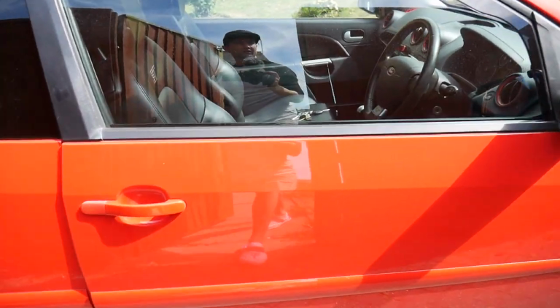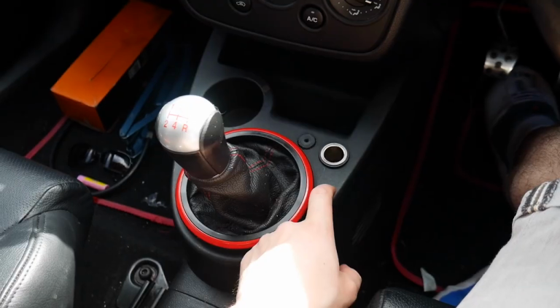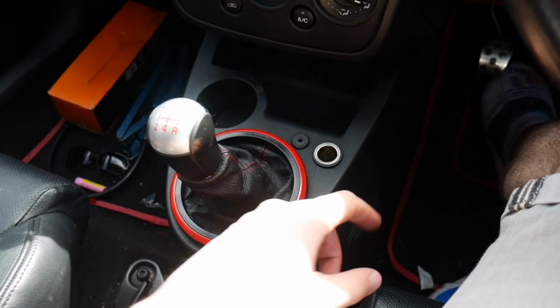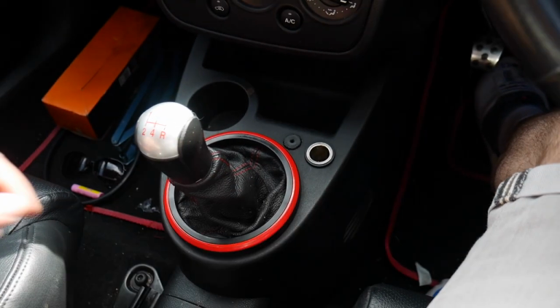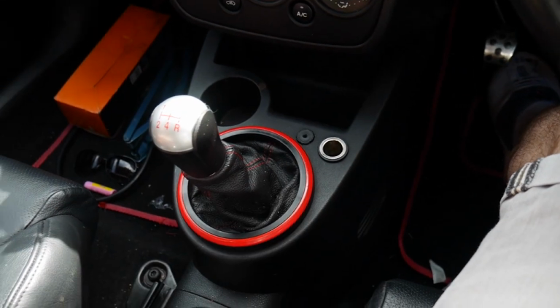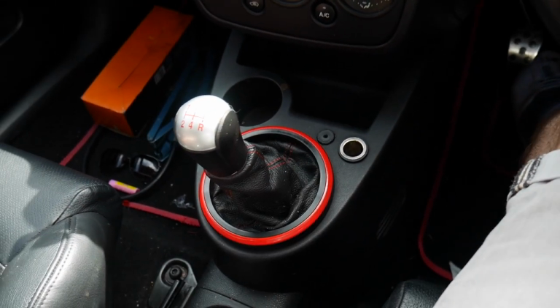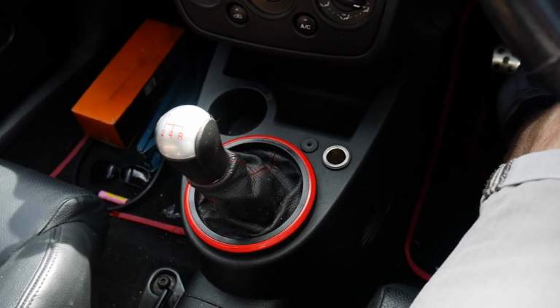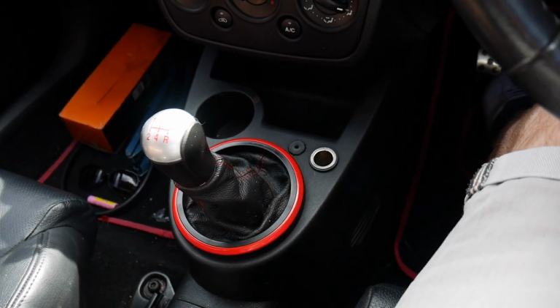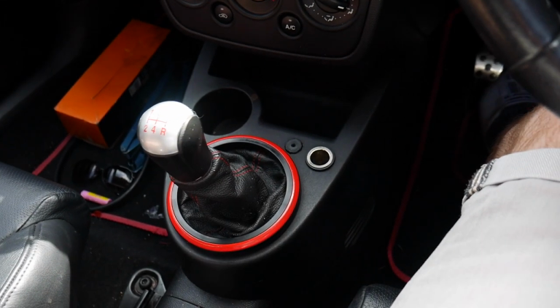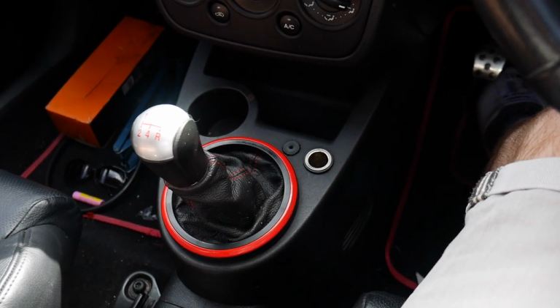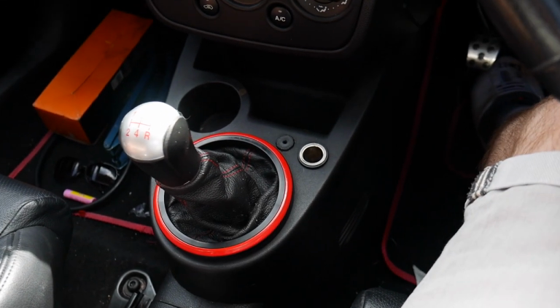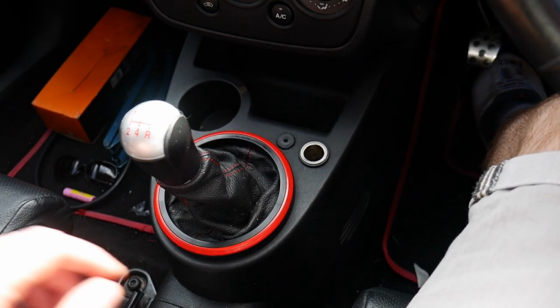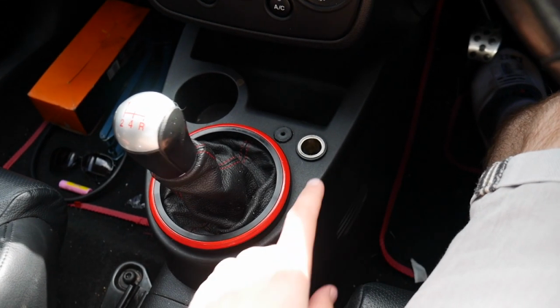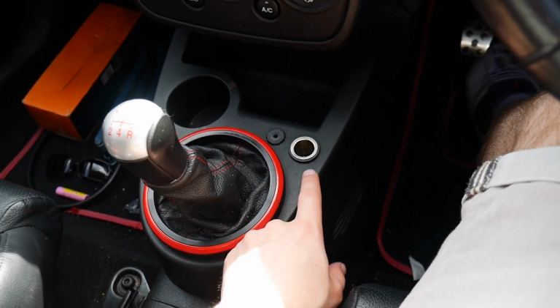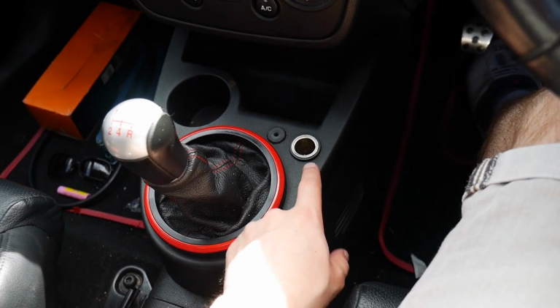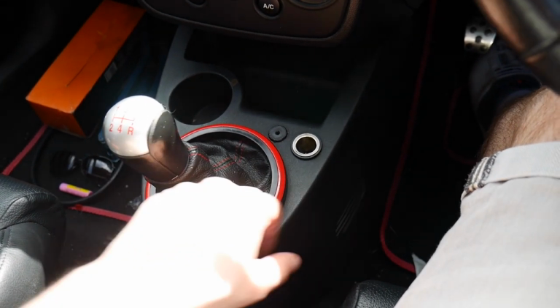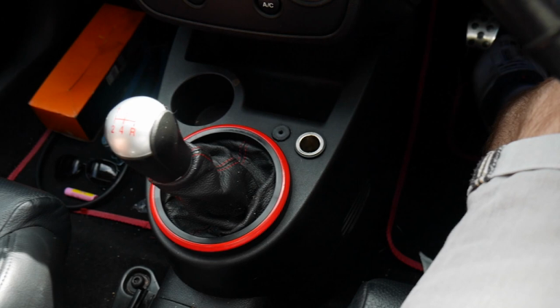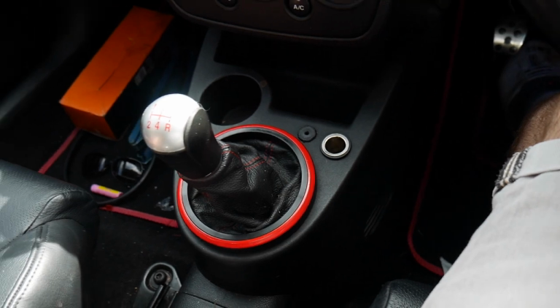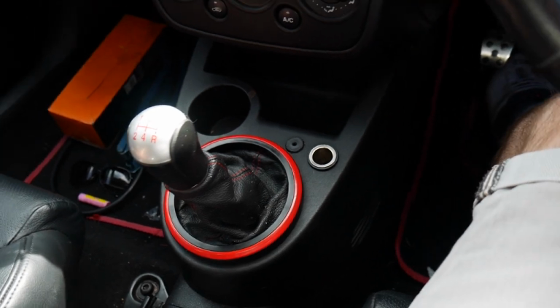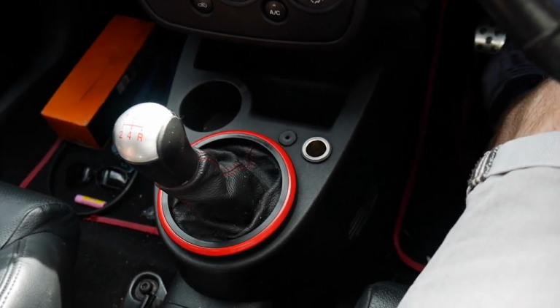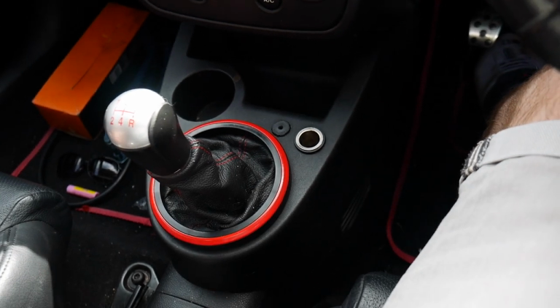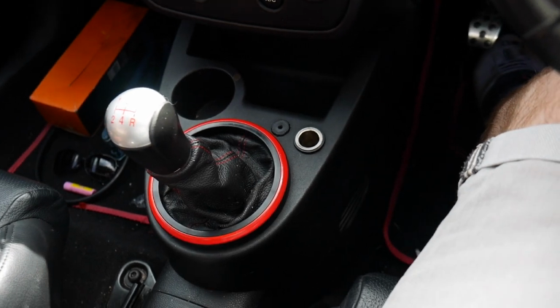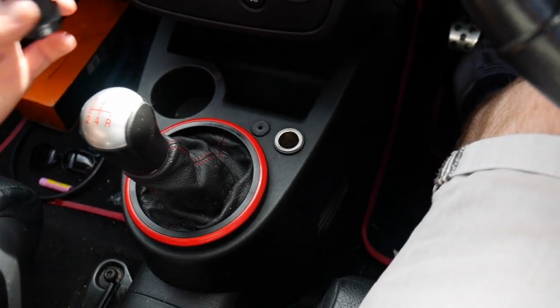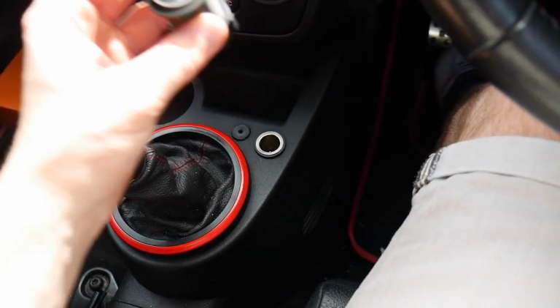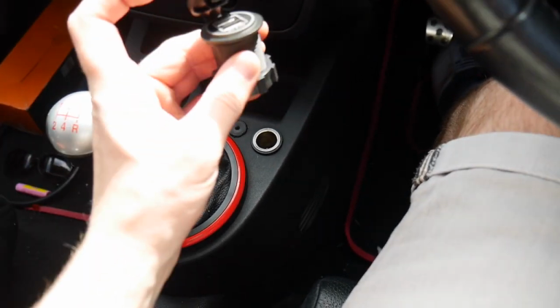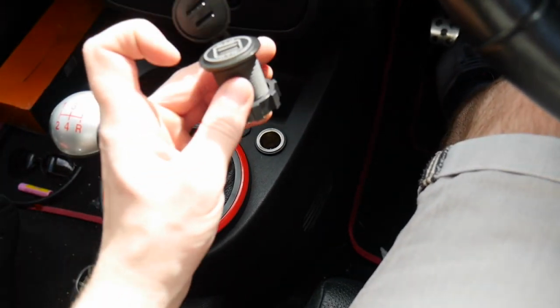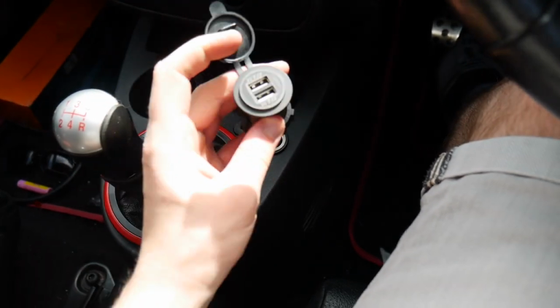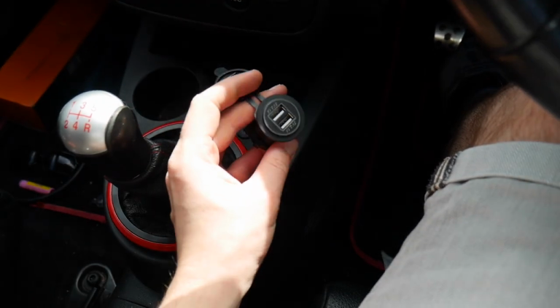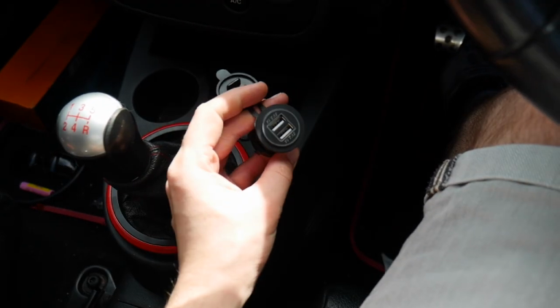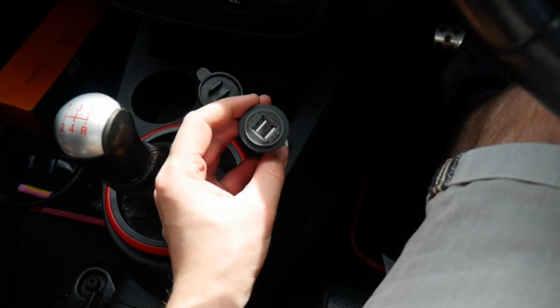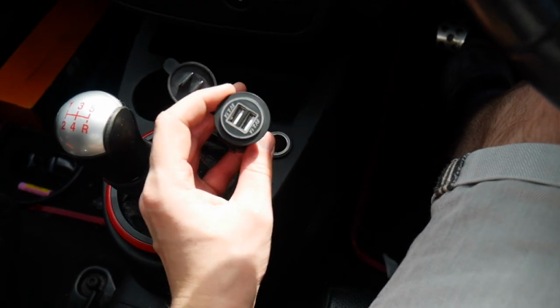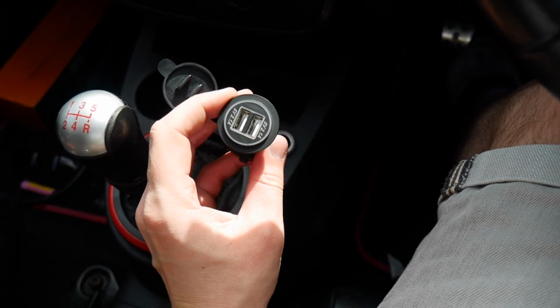I don't smoke and all I ever do is put a USB adapter in it anyway, so we're swapping it for this.